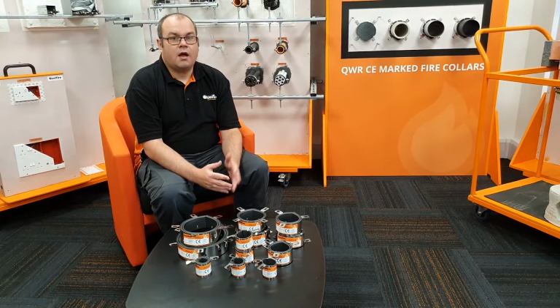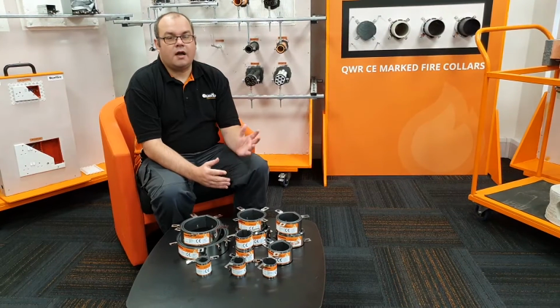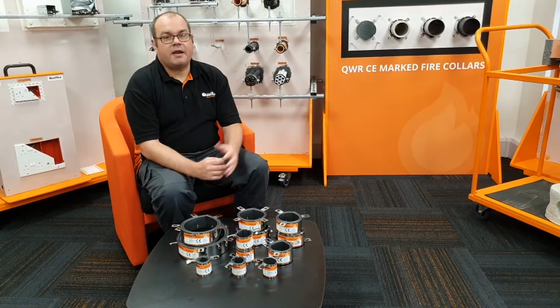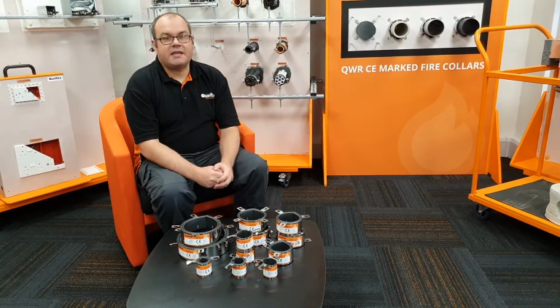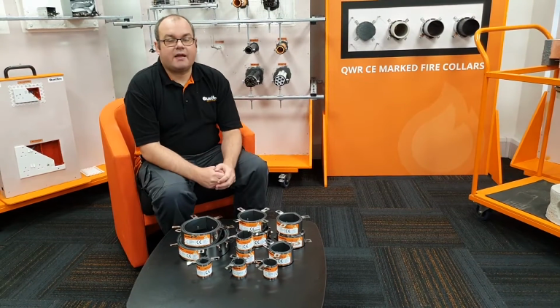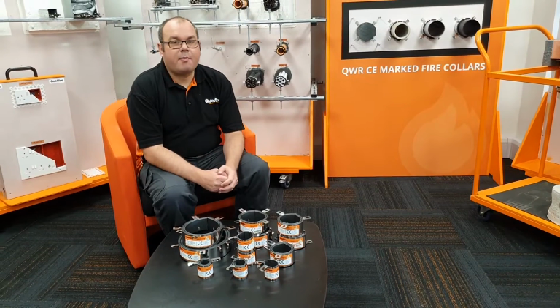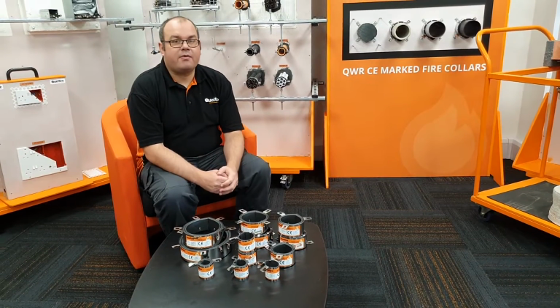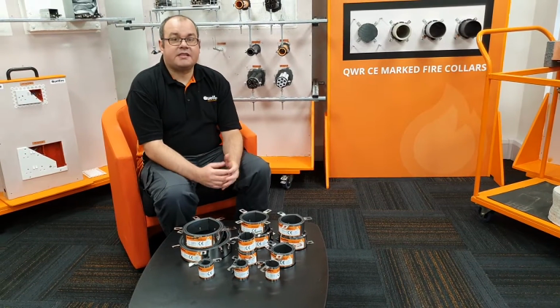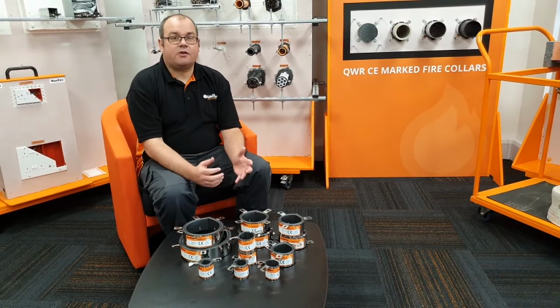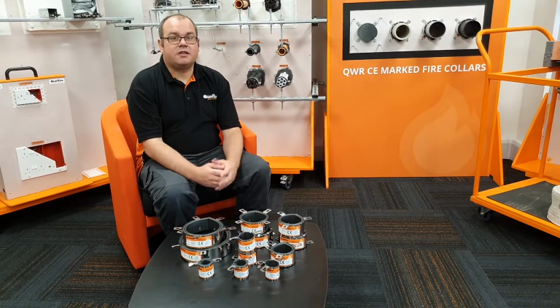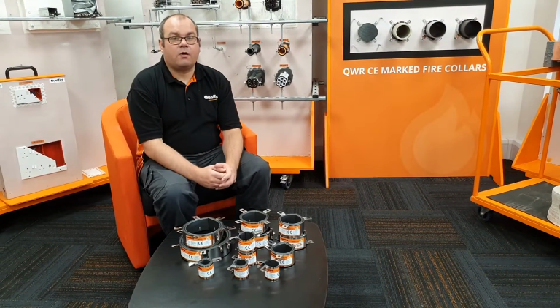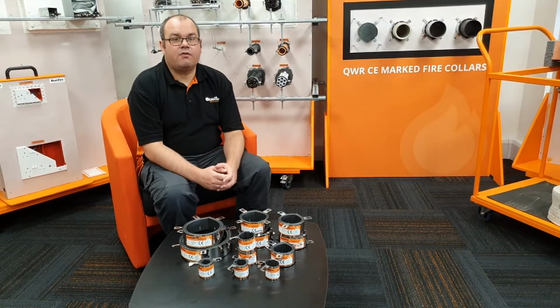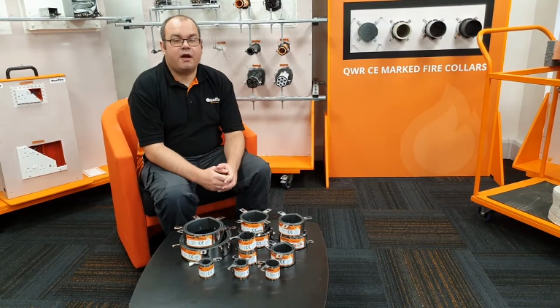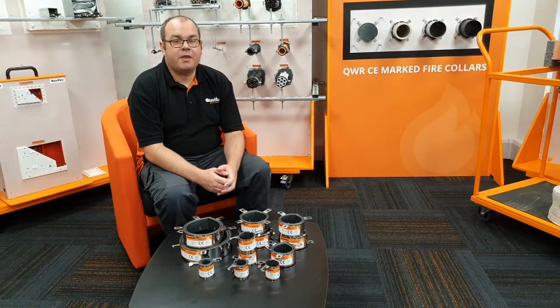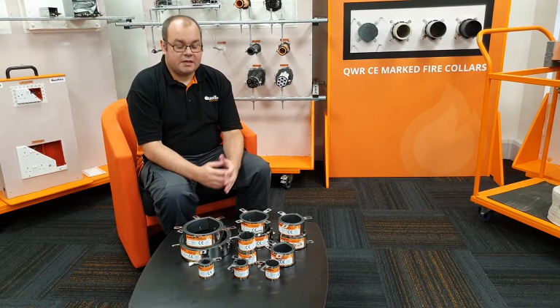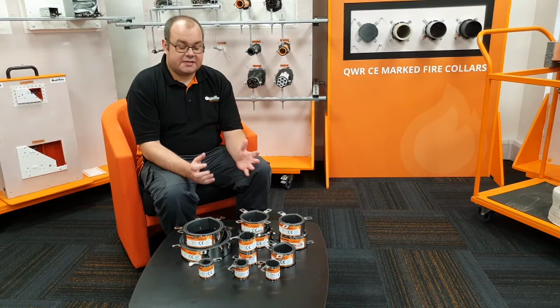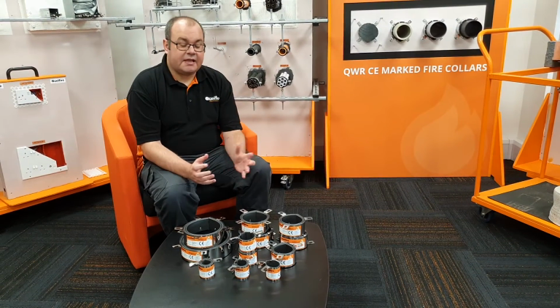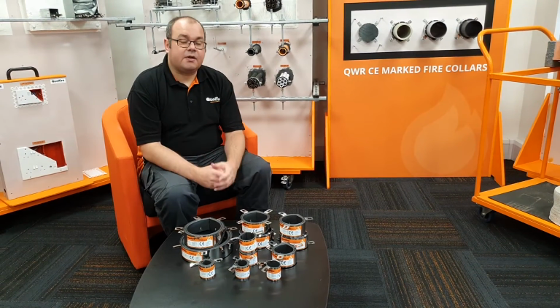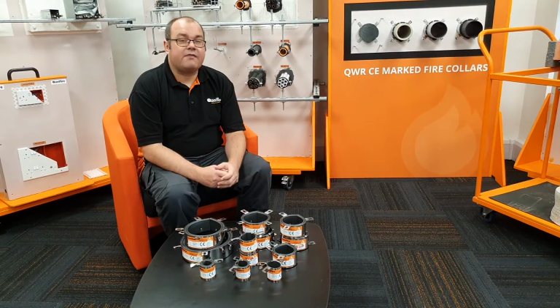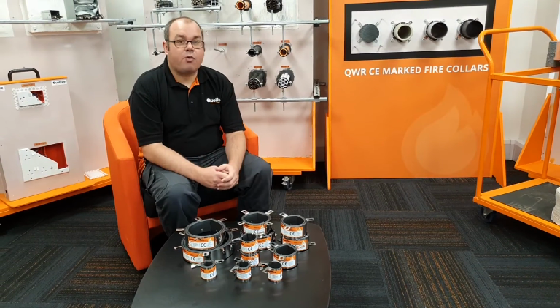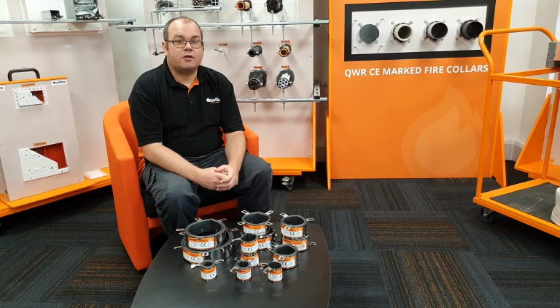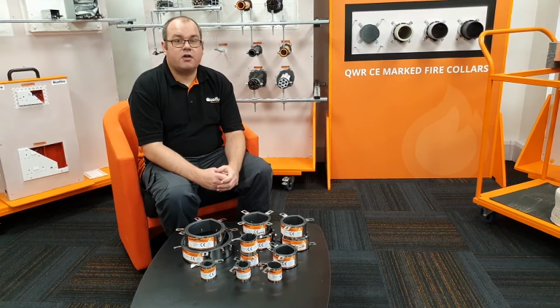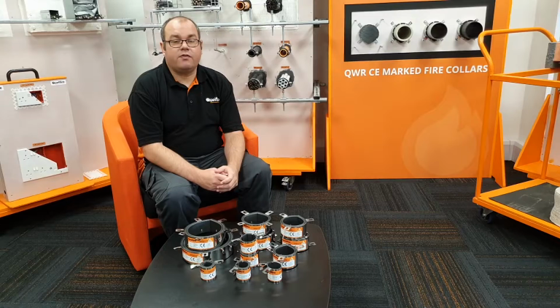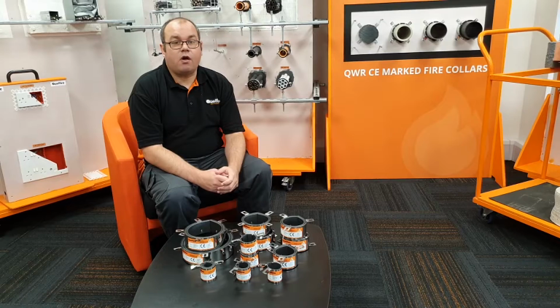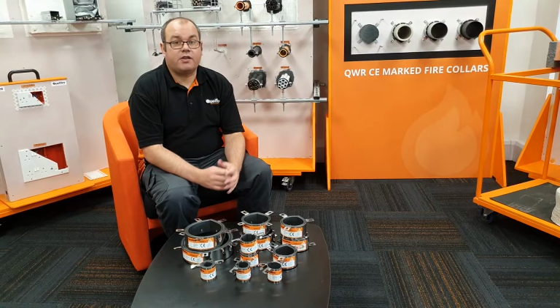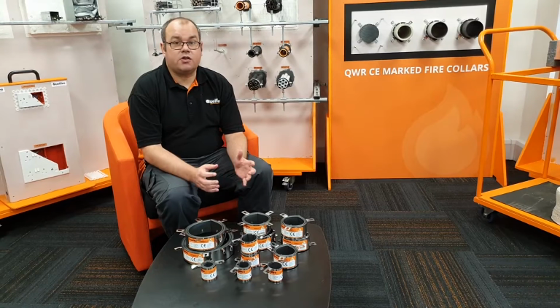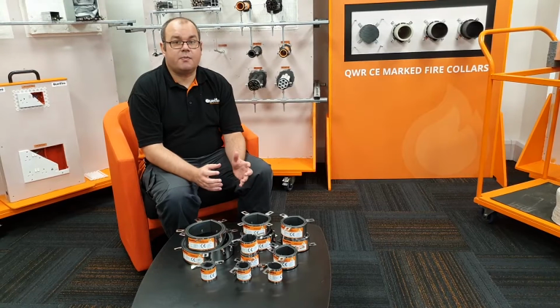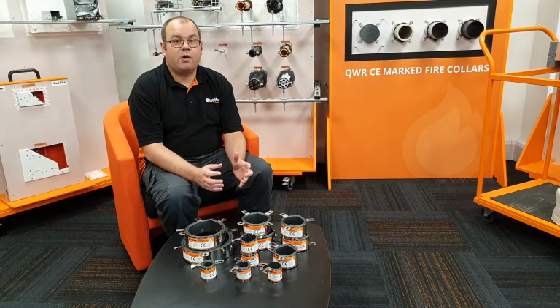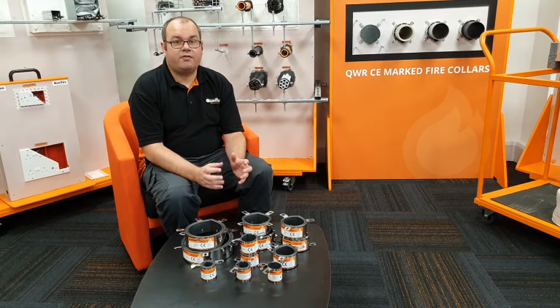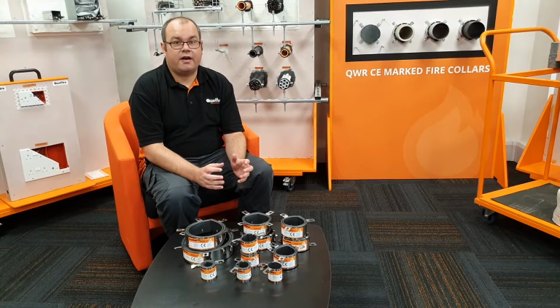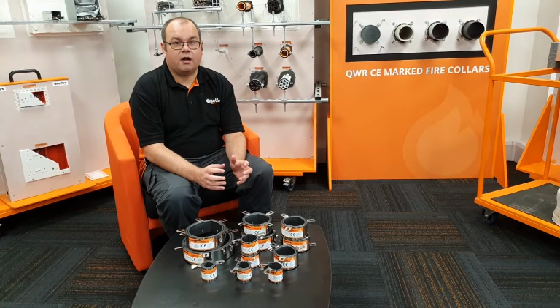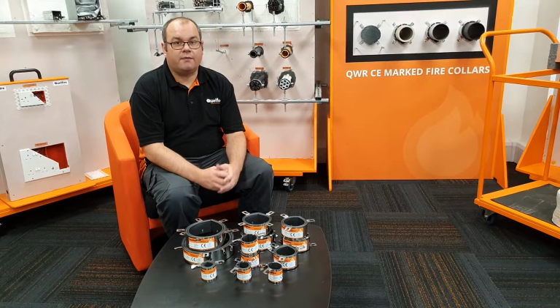Hi, my name is Alec. I'm a member of the technical team at Coil Fire. Today I'm going to give a product overview of the QWR Fire Collar.